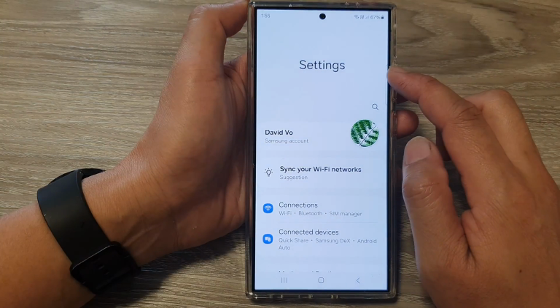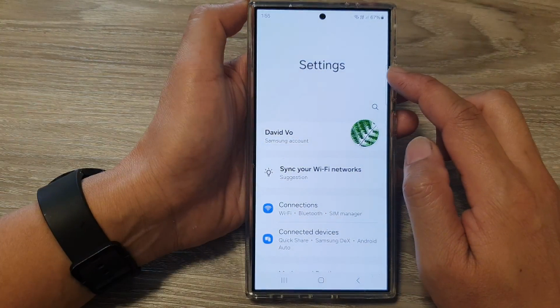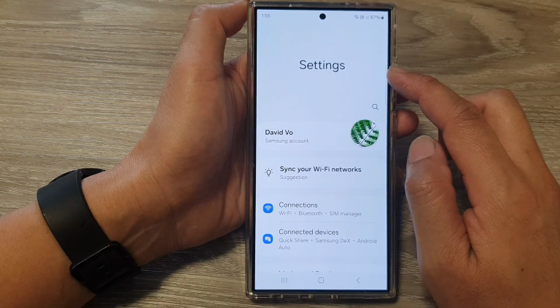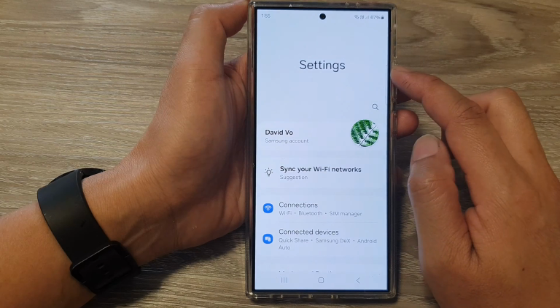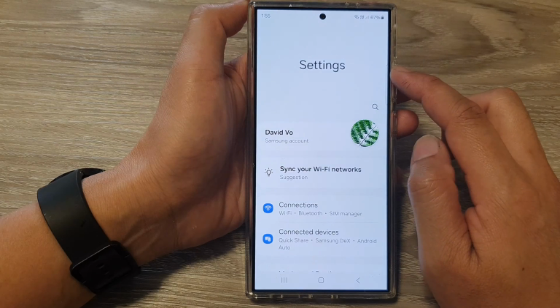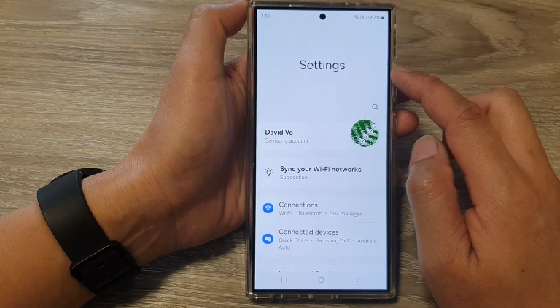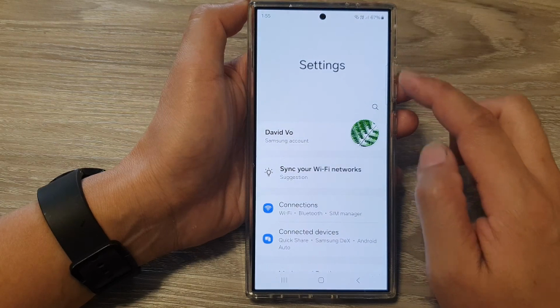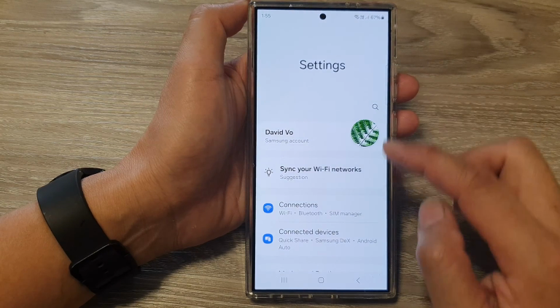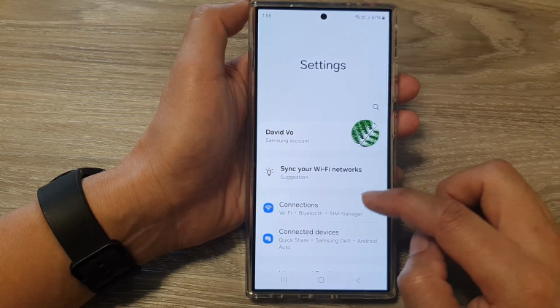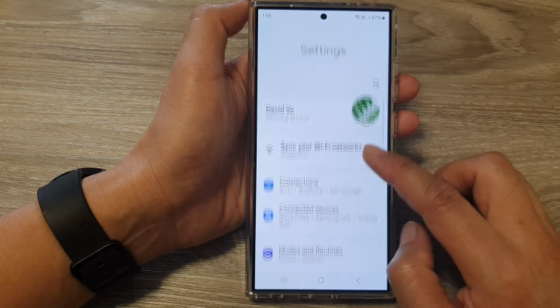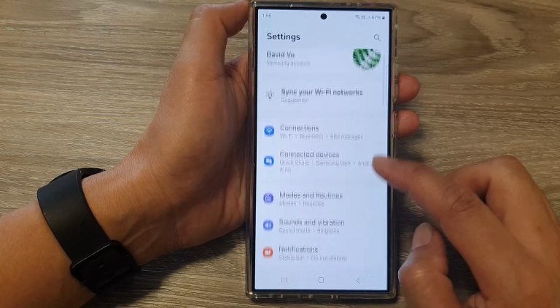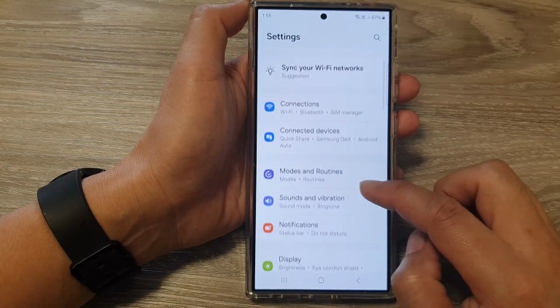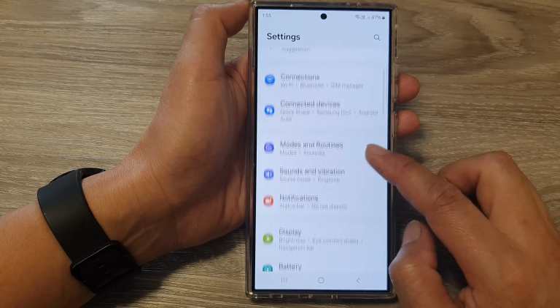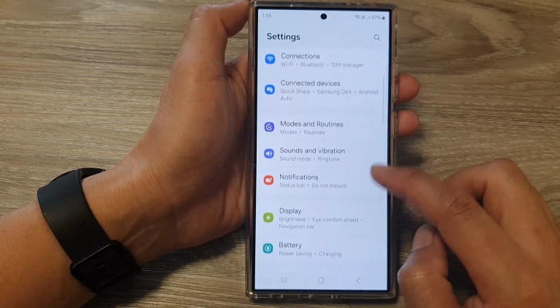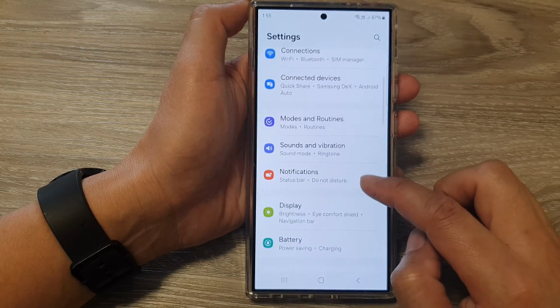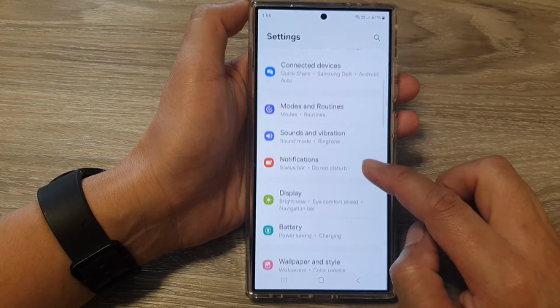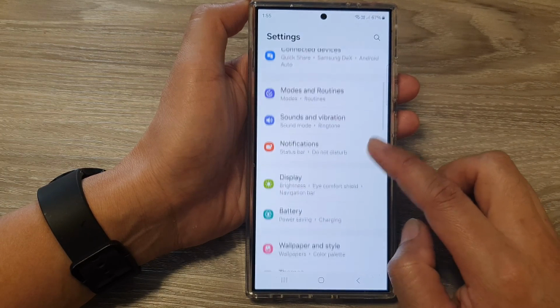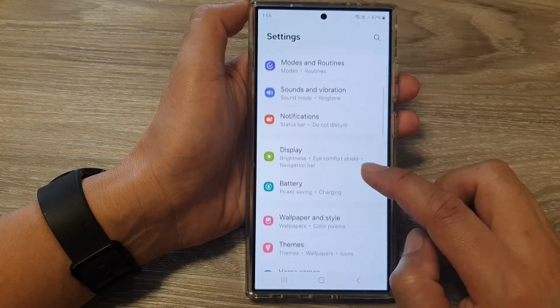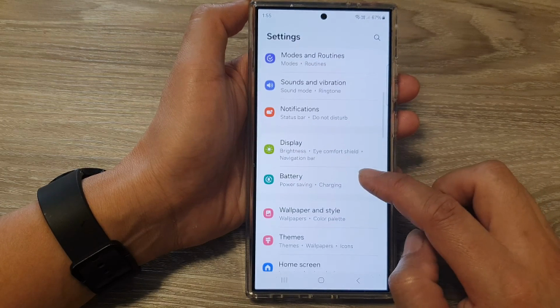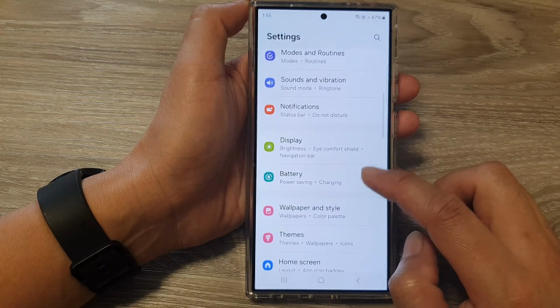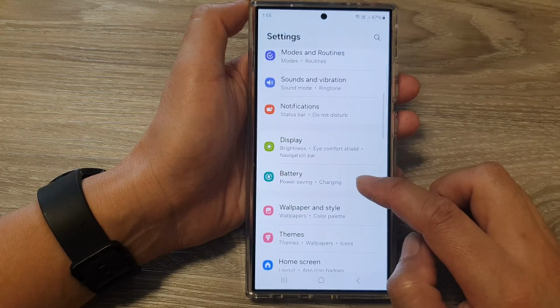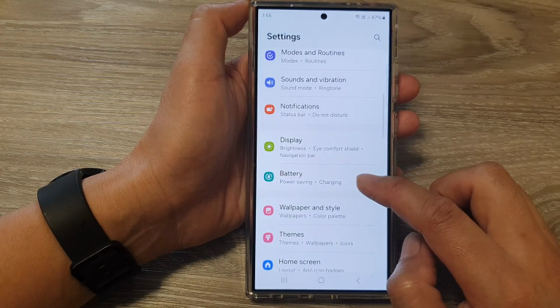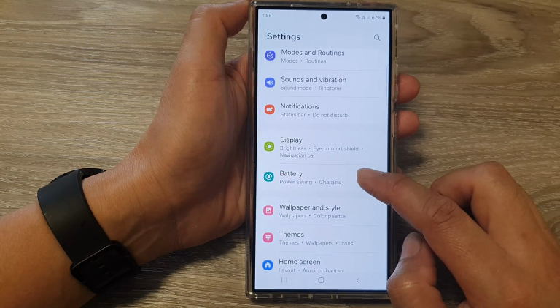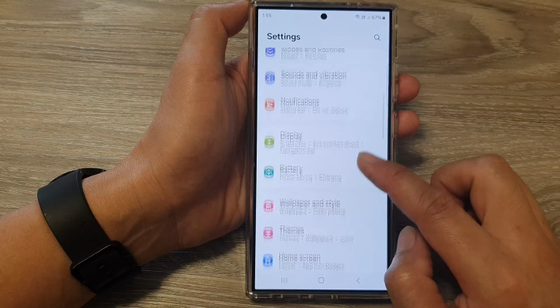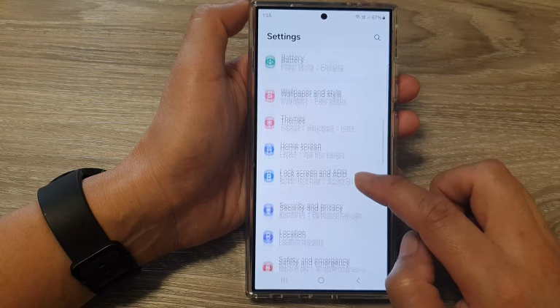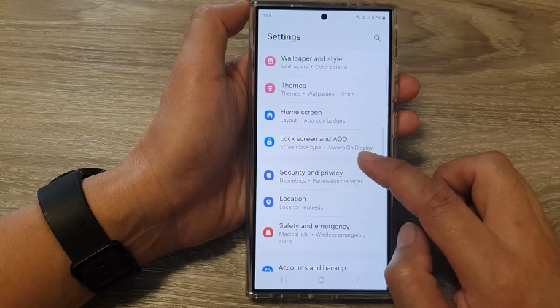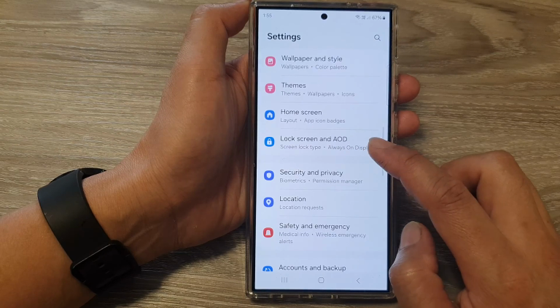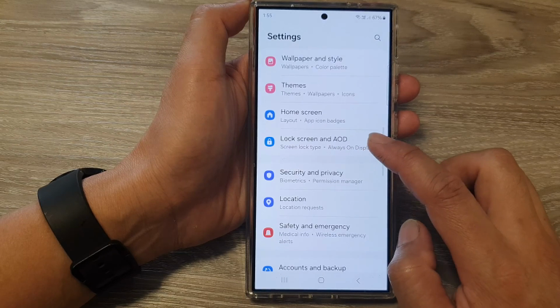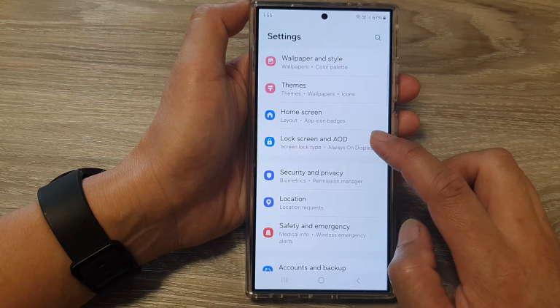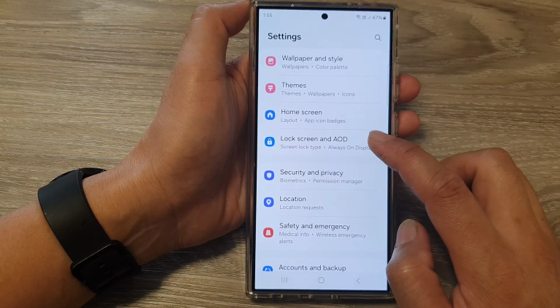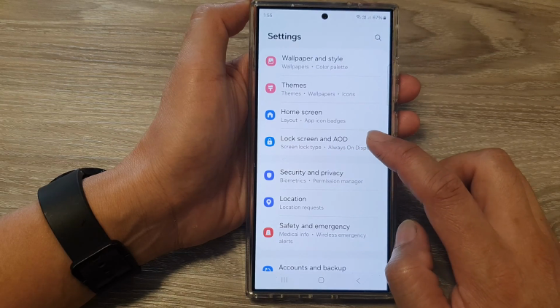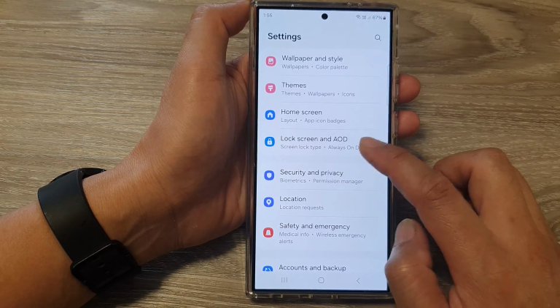Next, in the settings page, scroll down and then tap on Lock Screen and AOD.